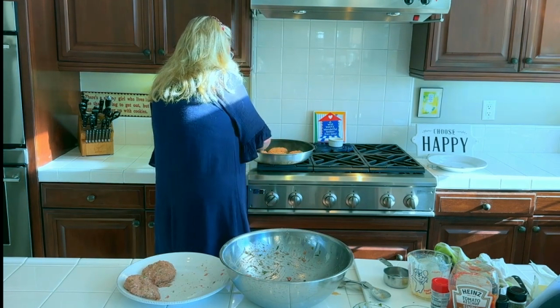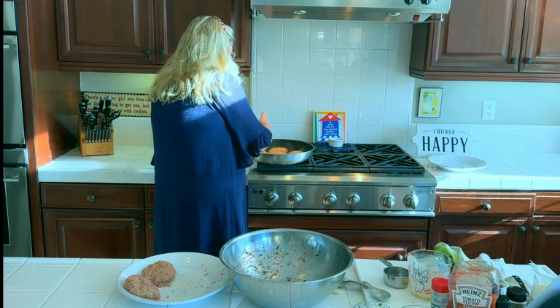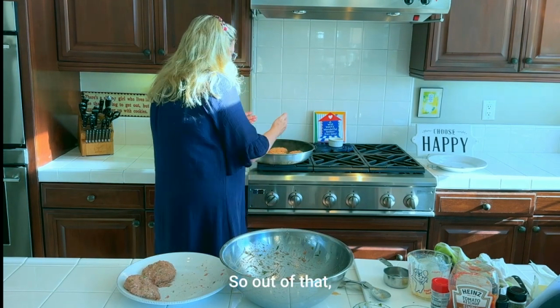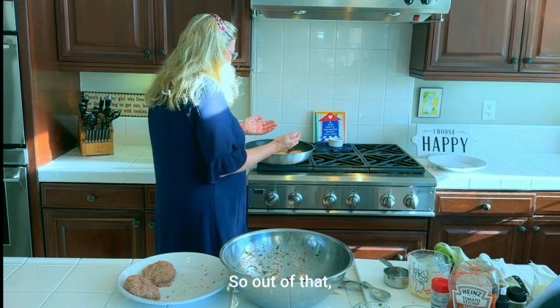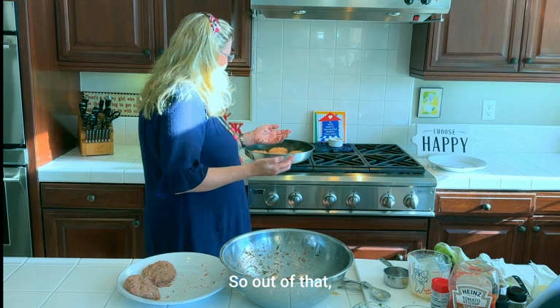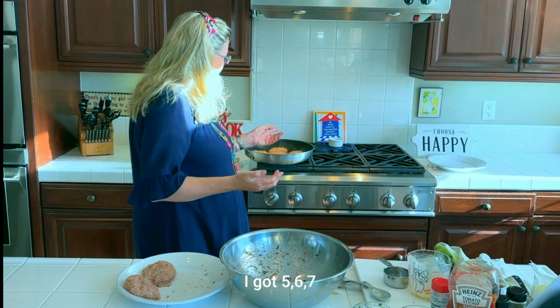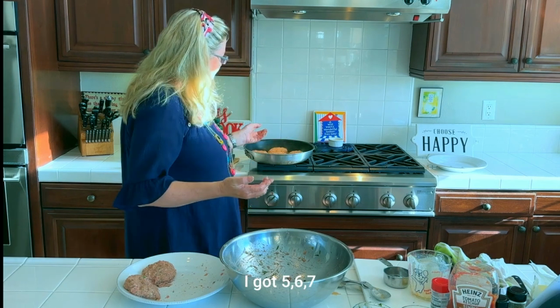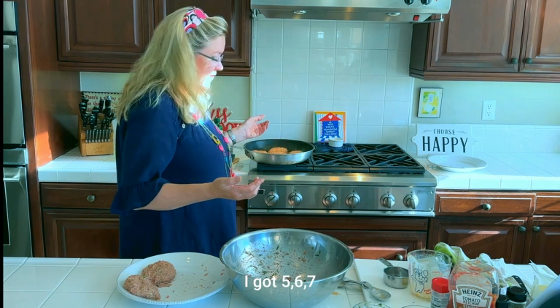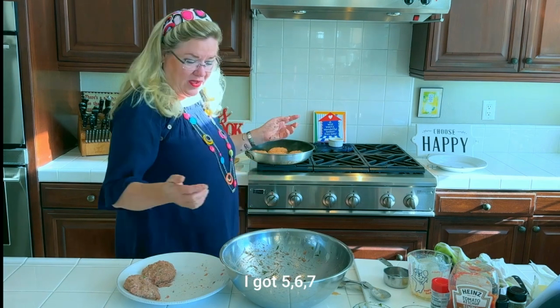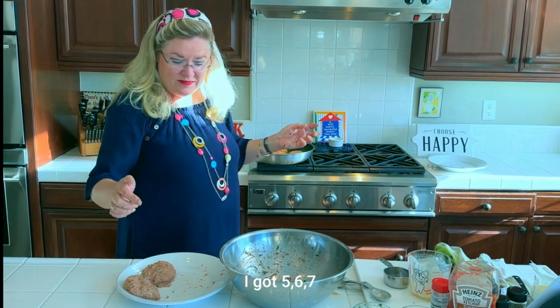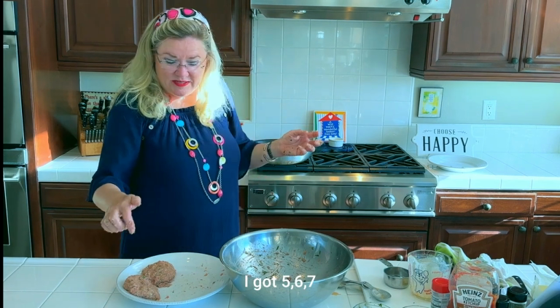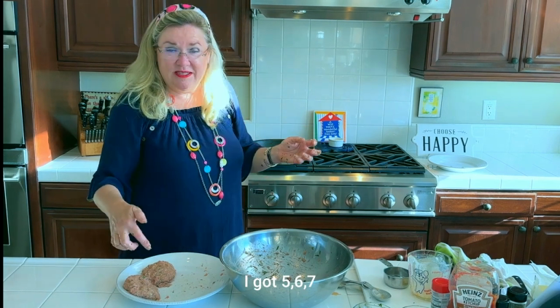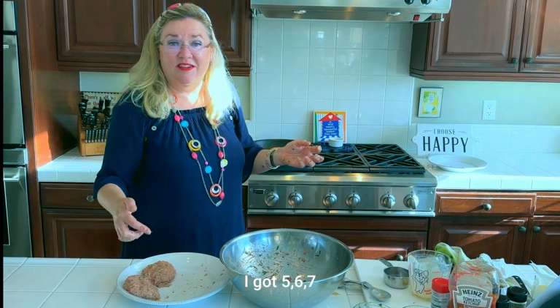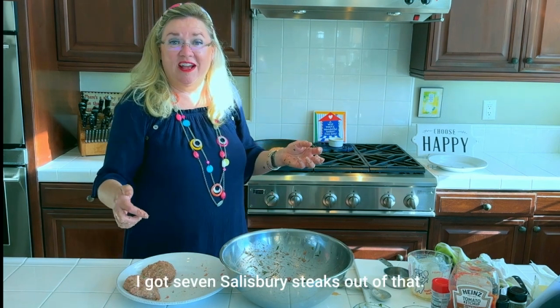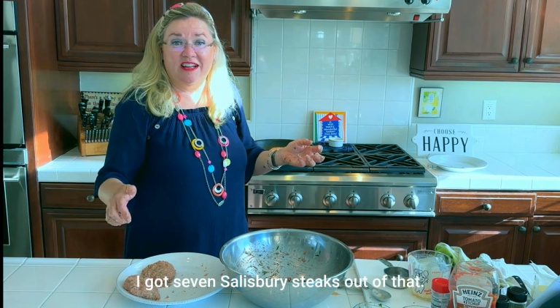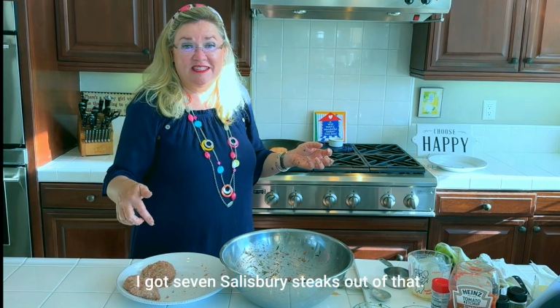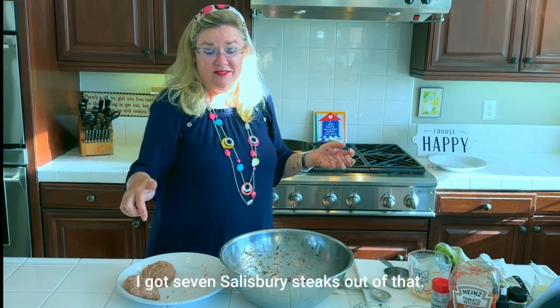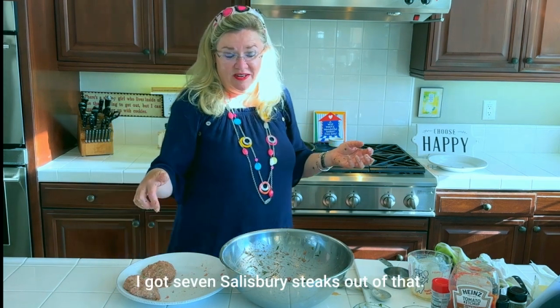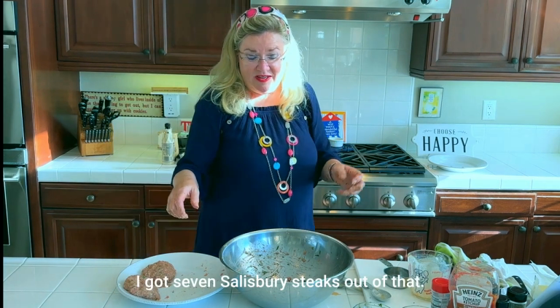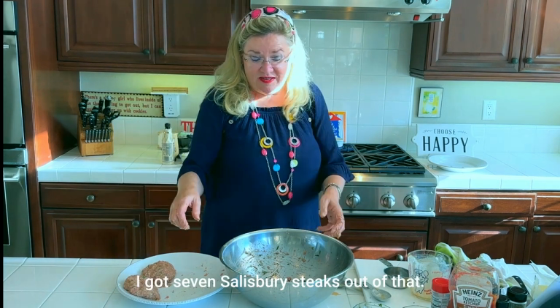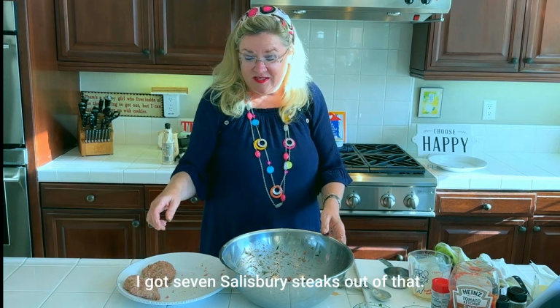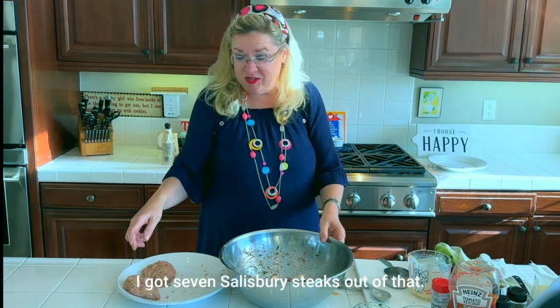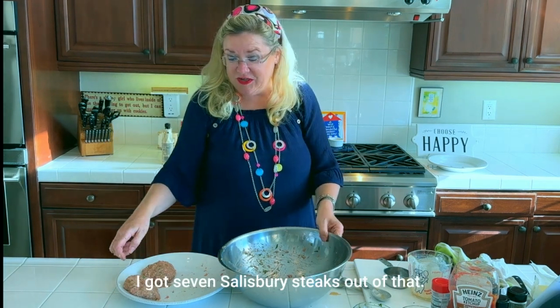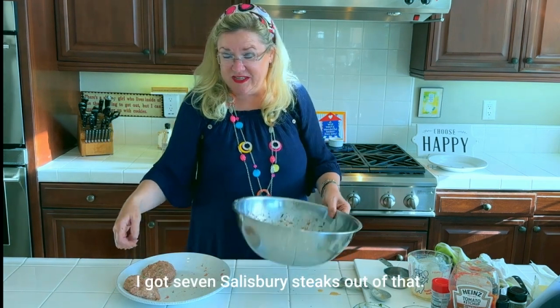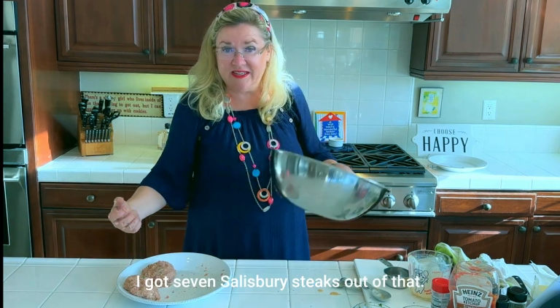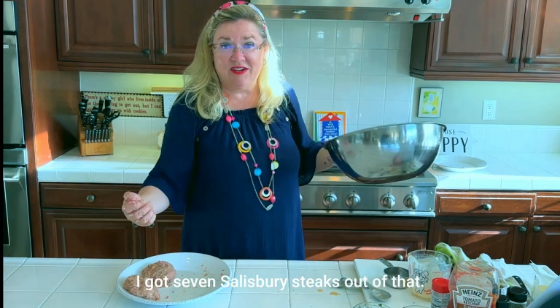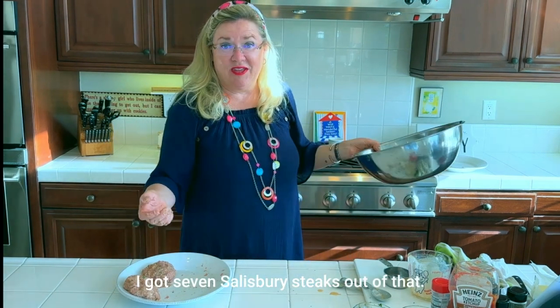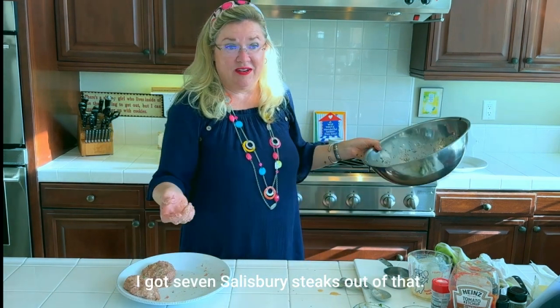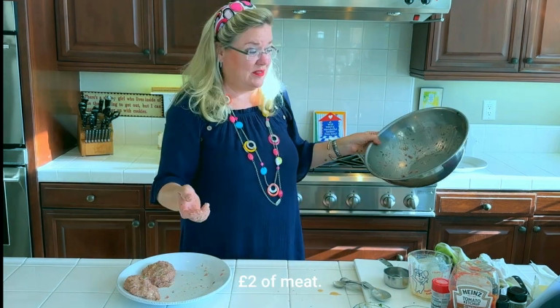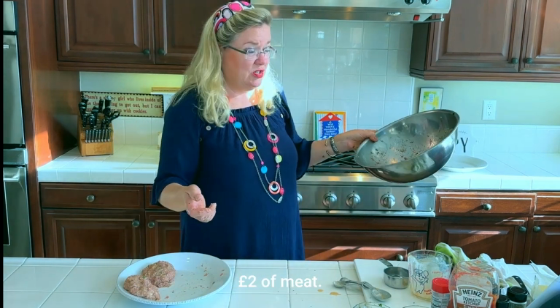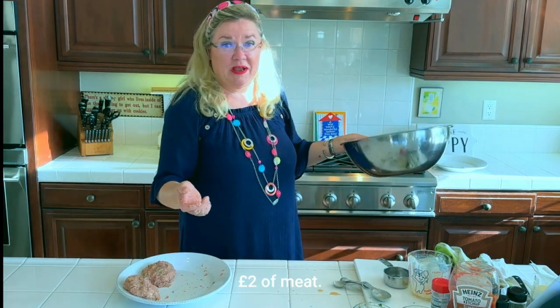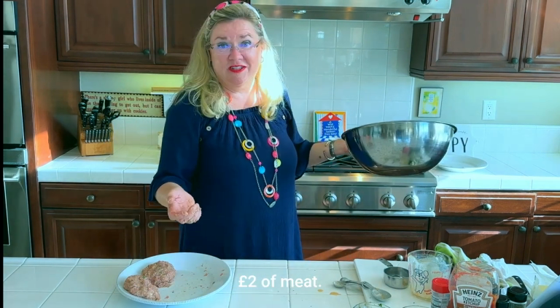Out of that two pounds of meat I got seven Salisbury steaks.